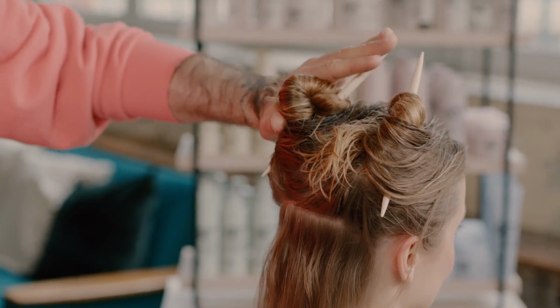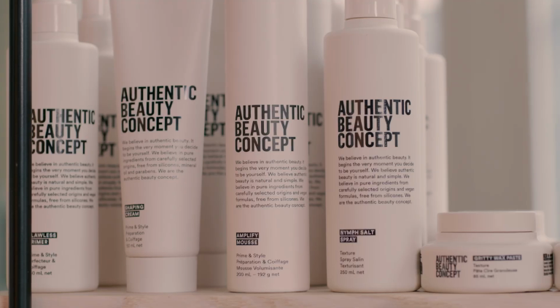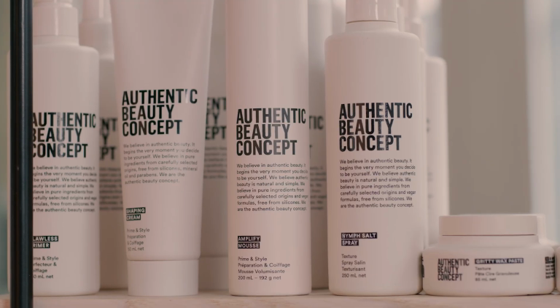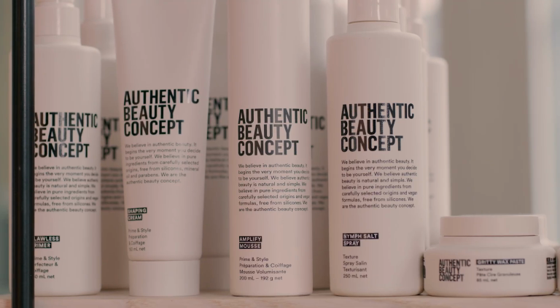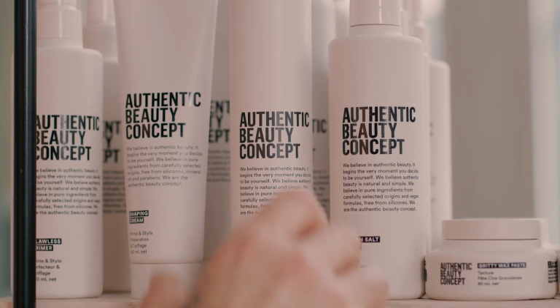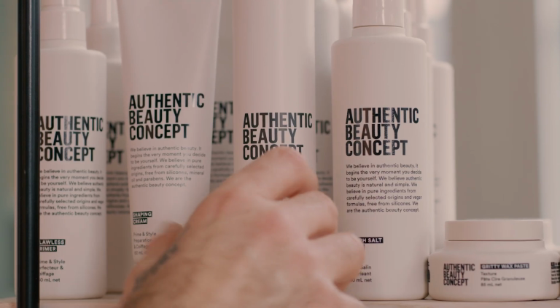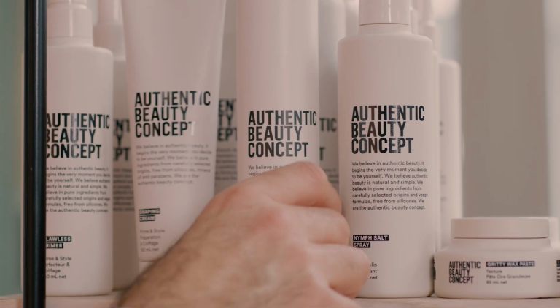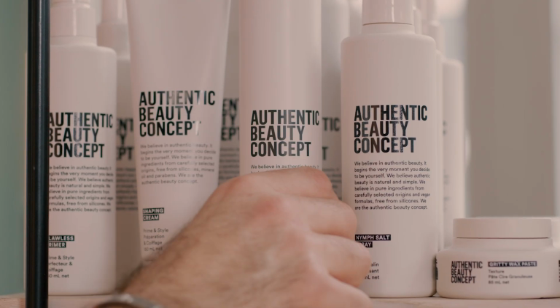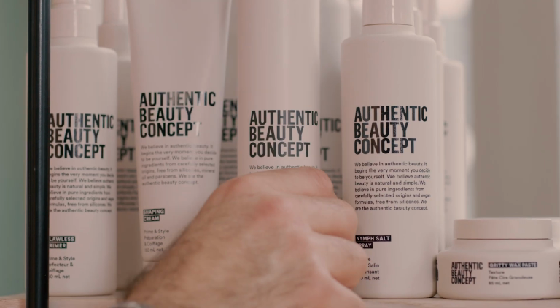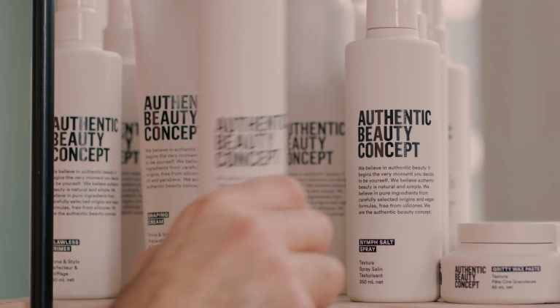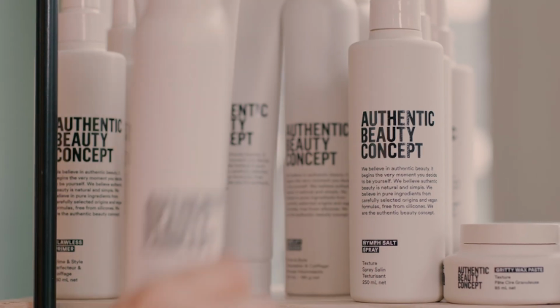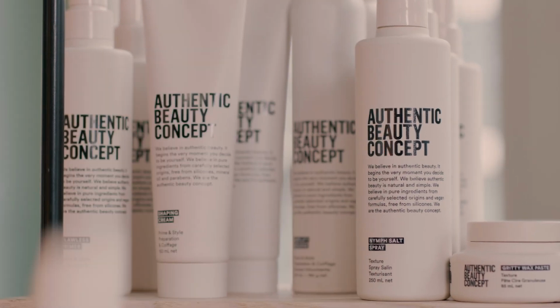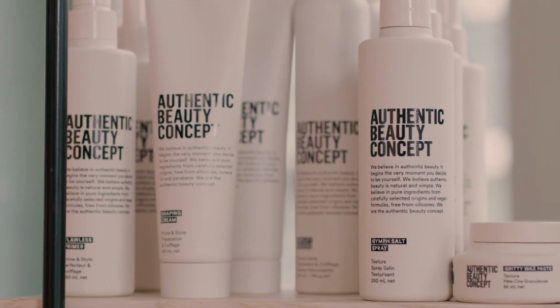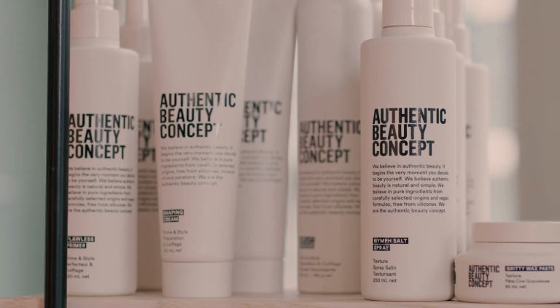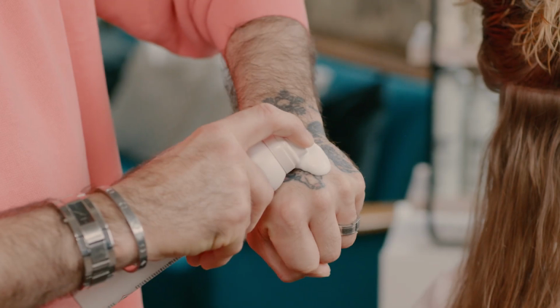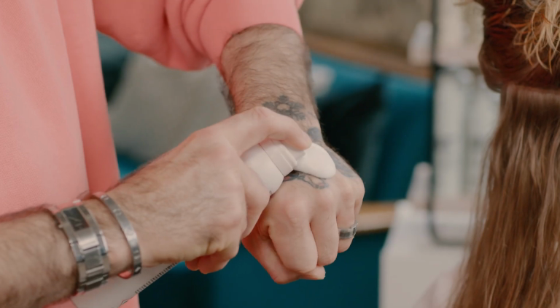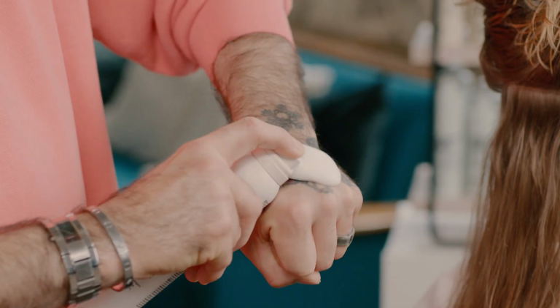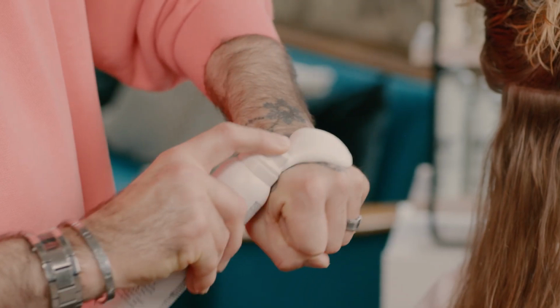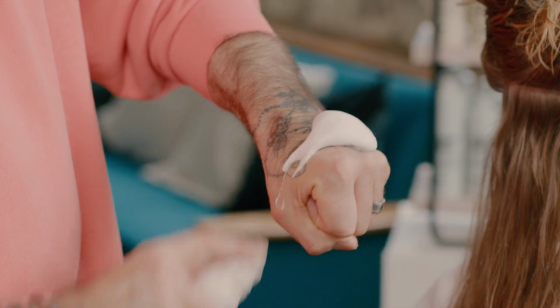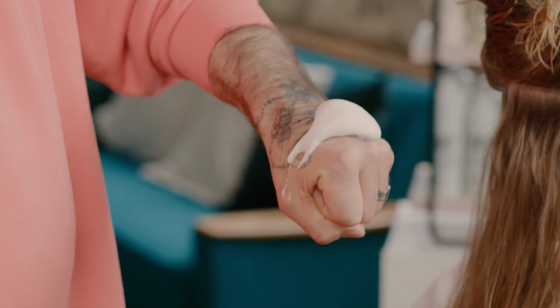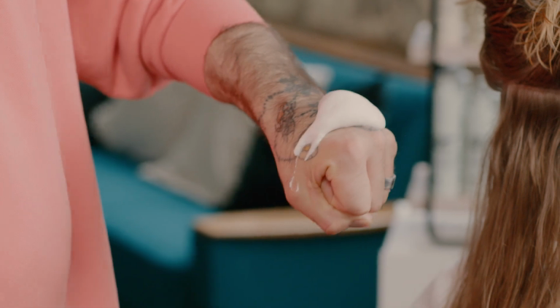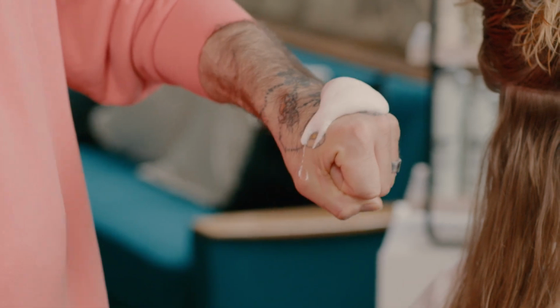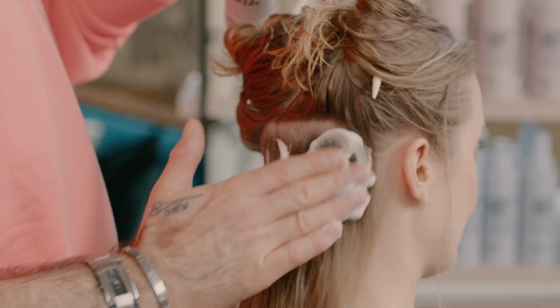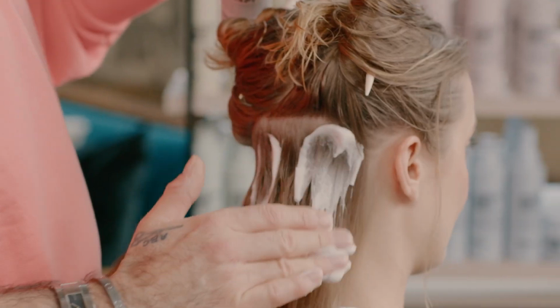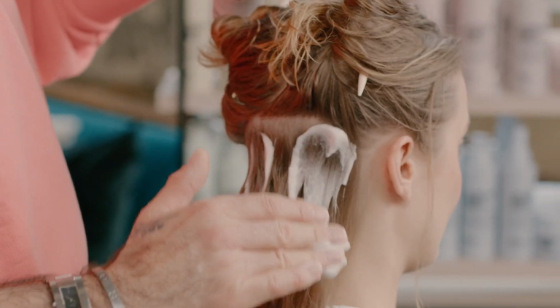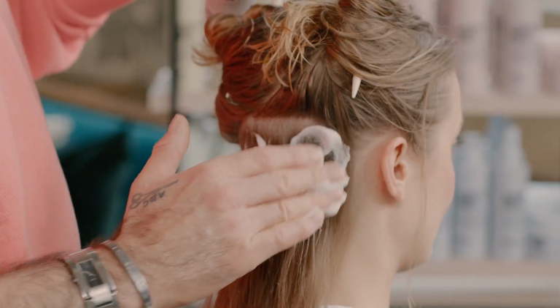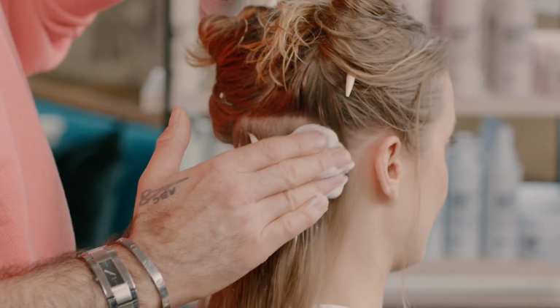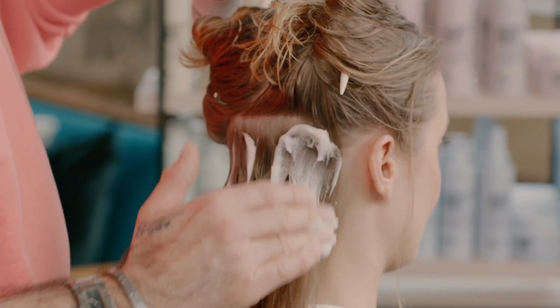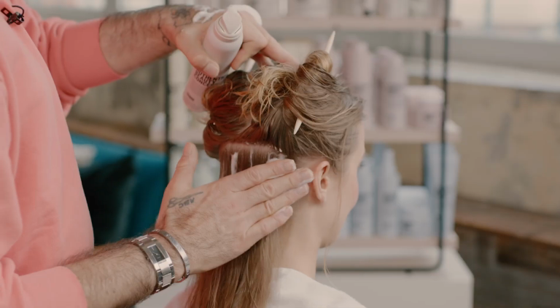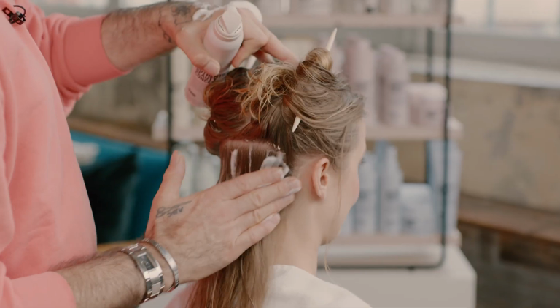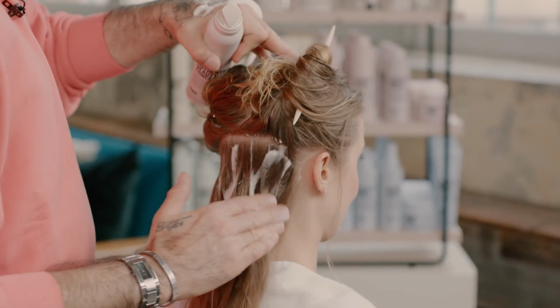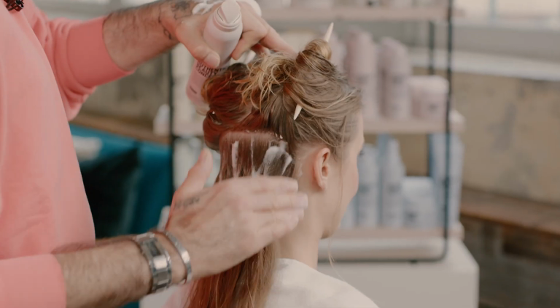I'm now going to work with the Amplify Mousse just to create a little bit more volume at the root area.